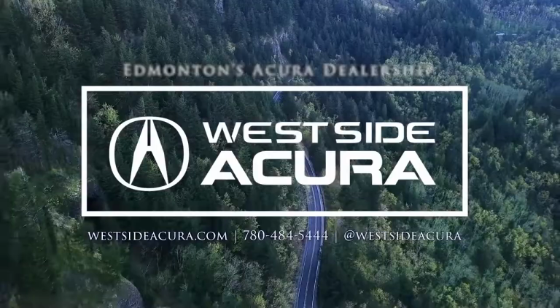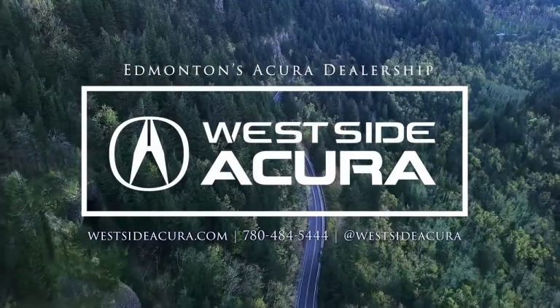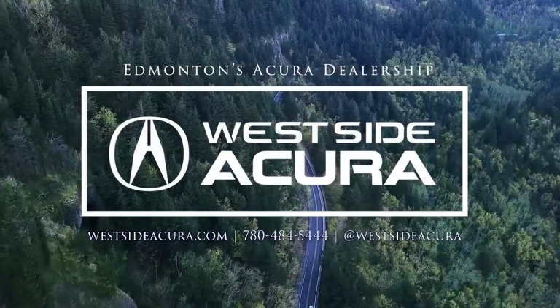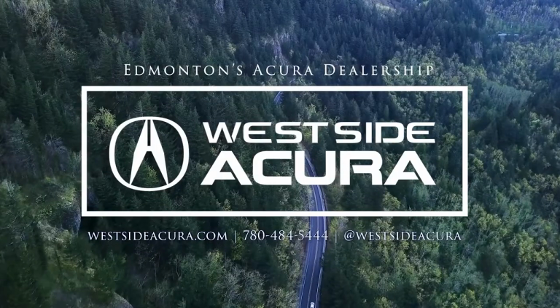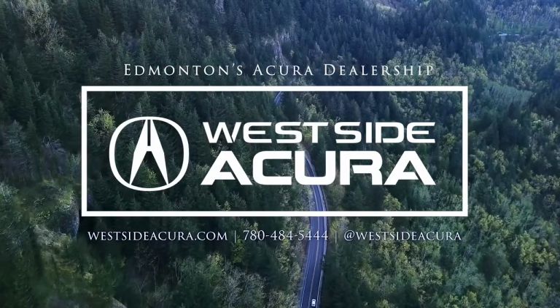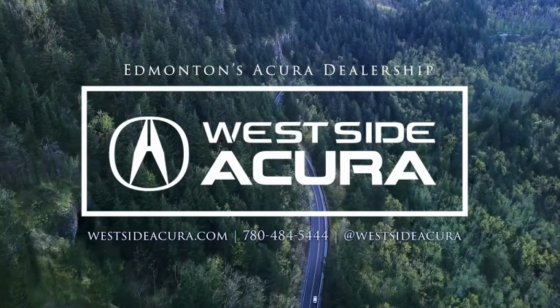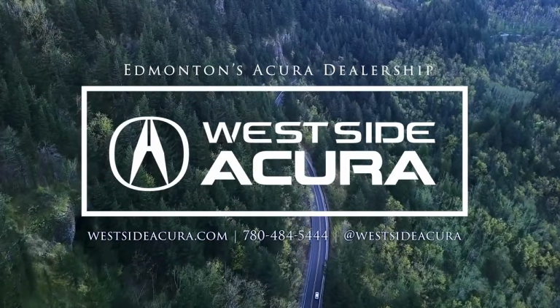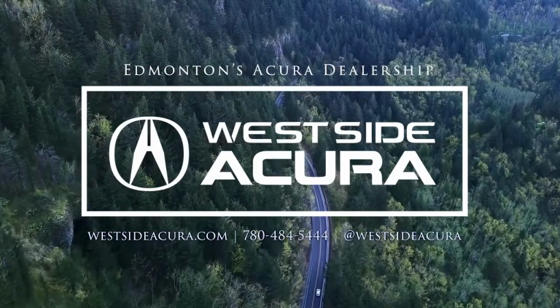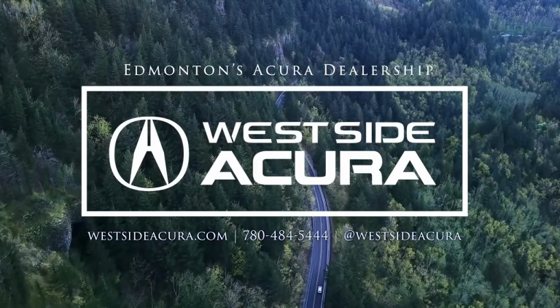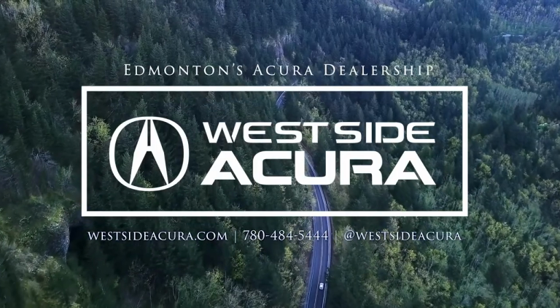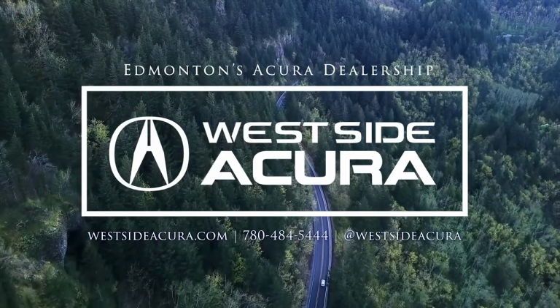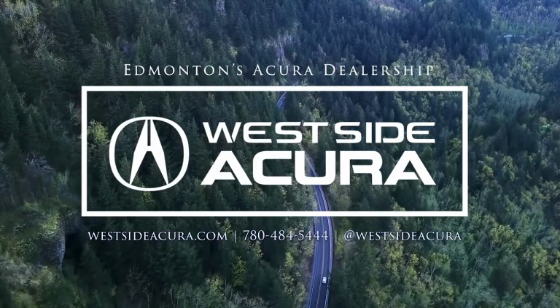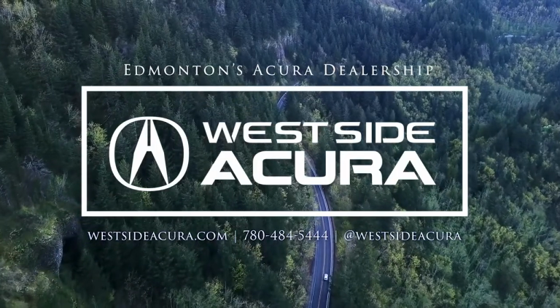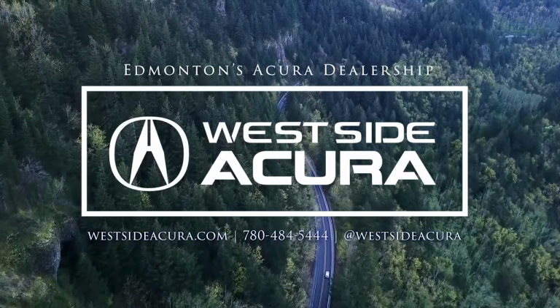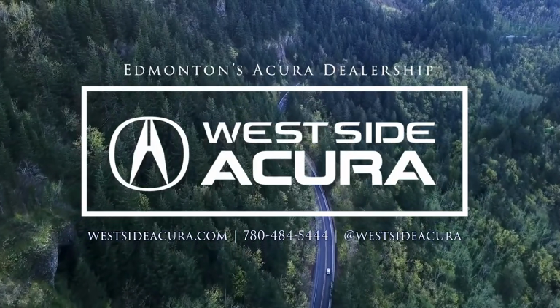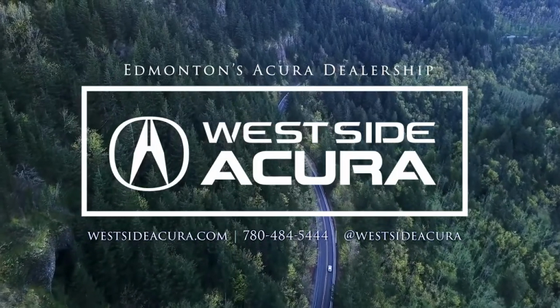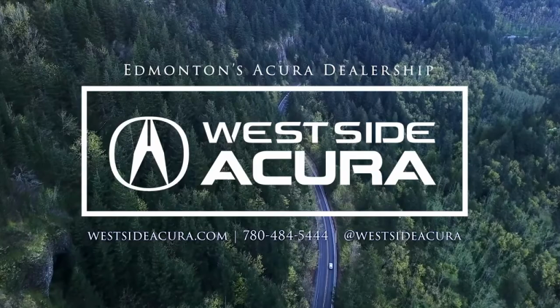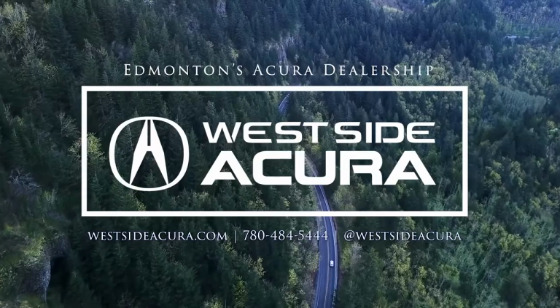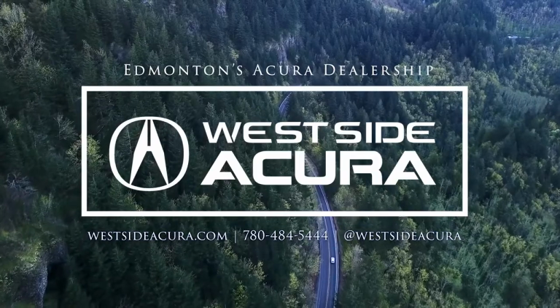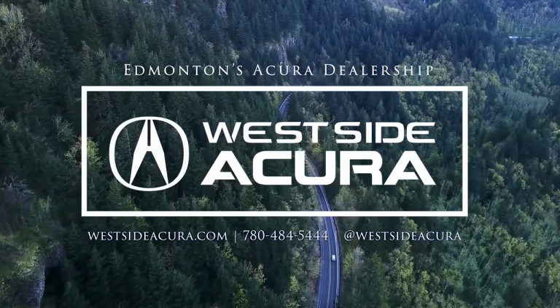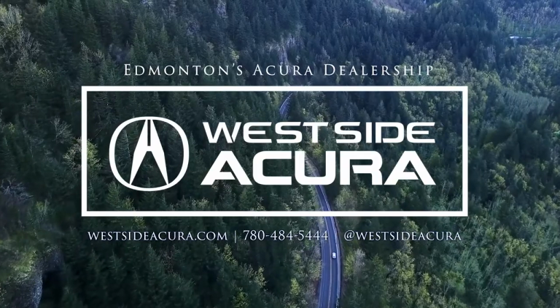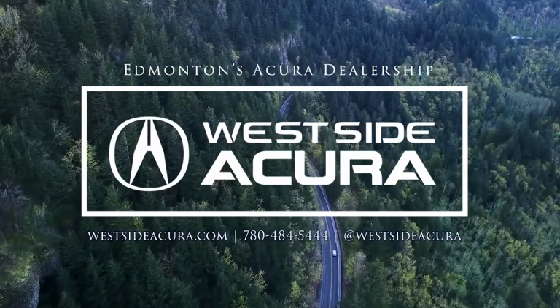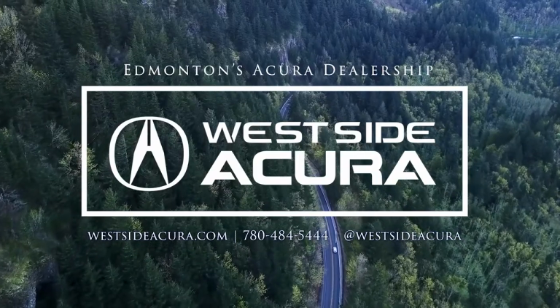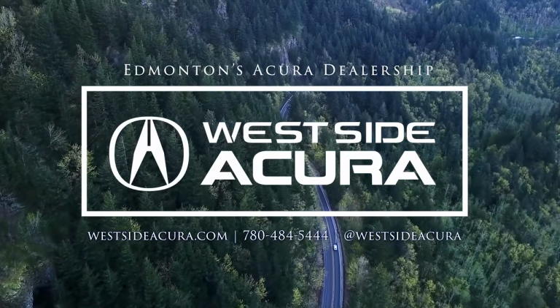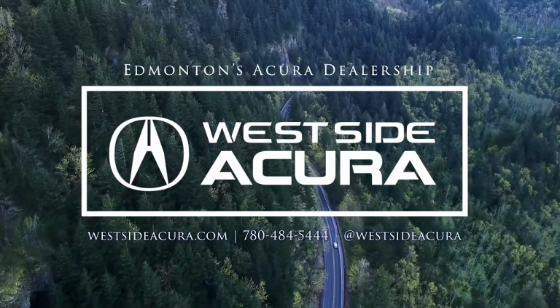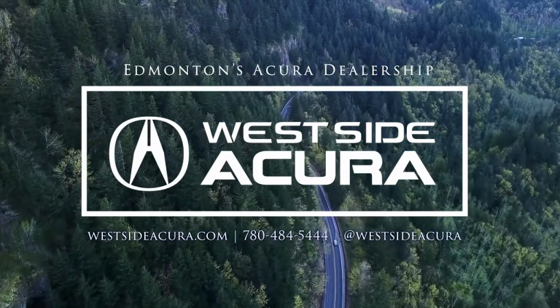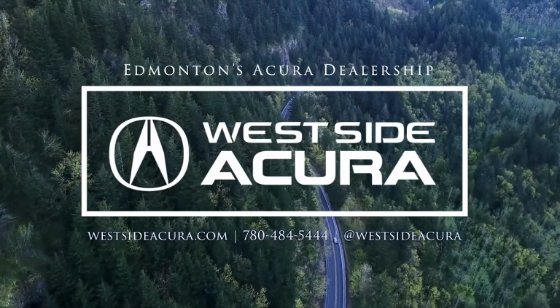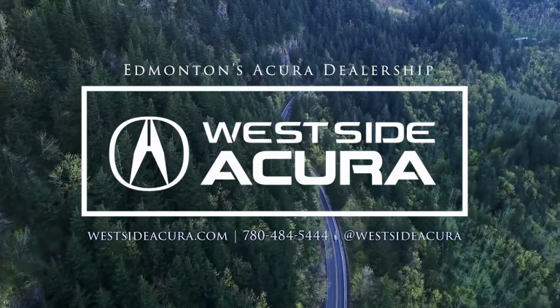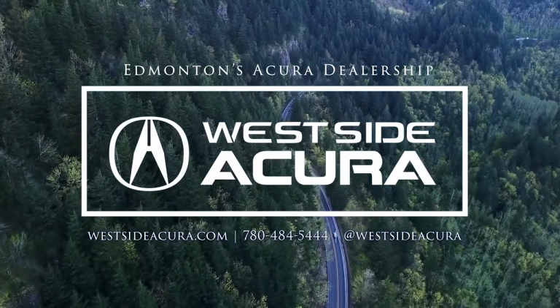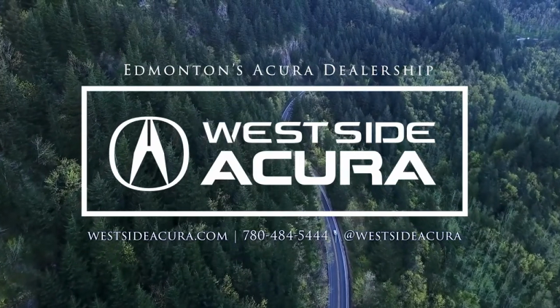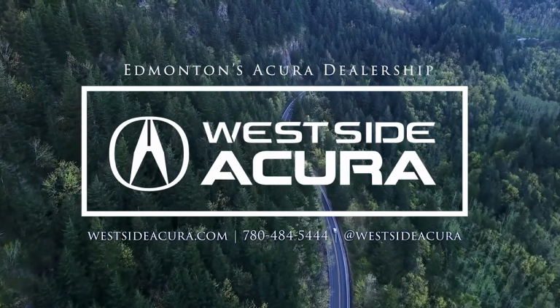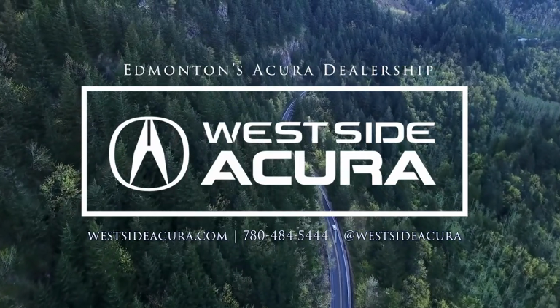Interested in a test drive? Come into the dealership, give us a call, or check out our website at westsideacura.com.